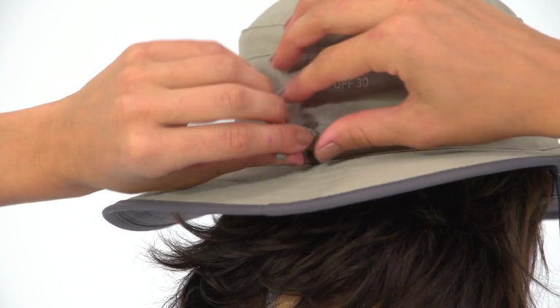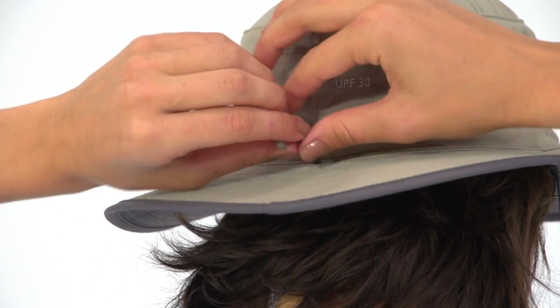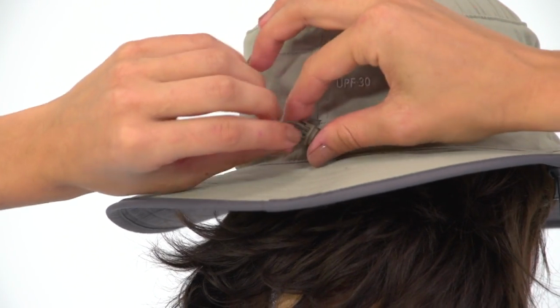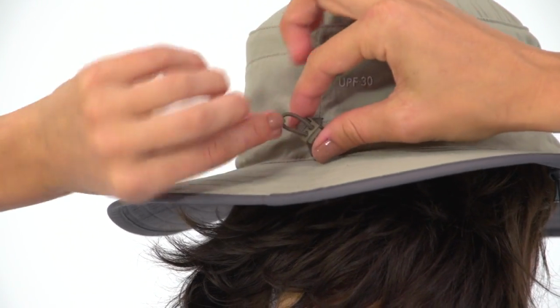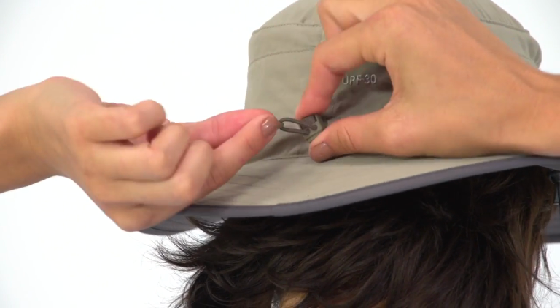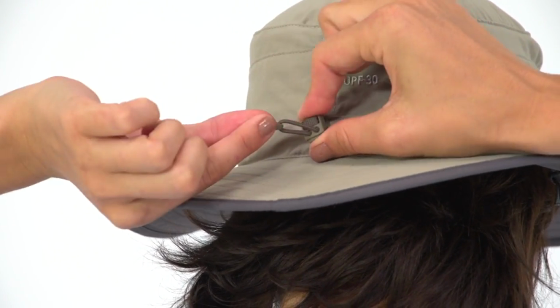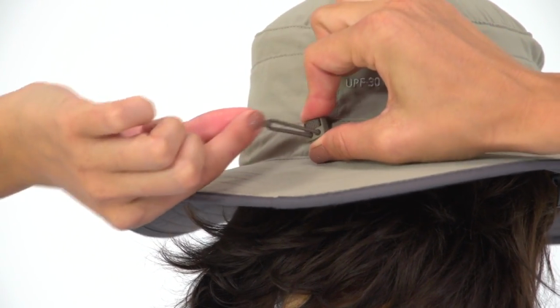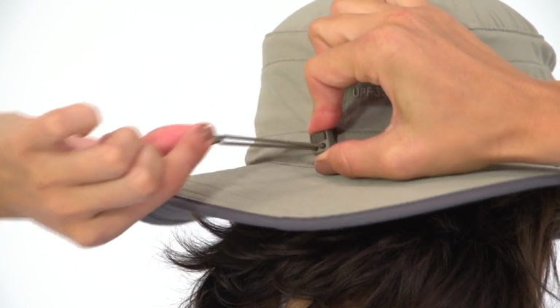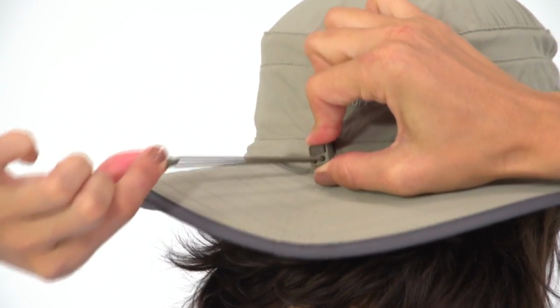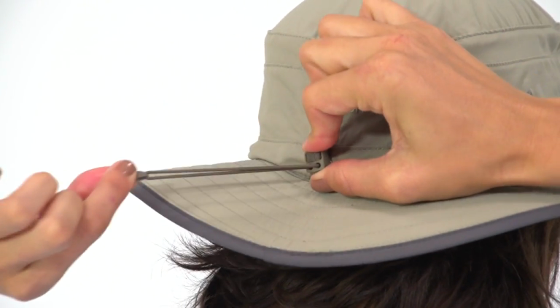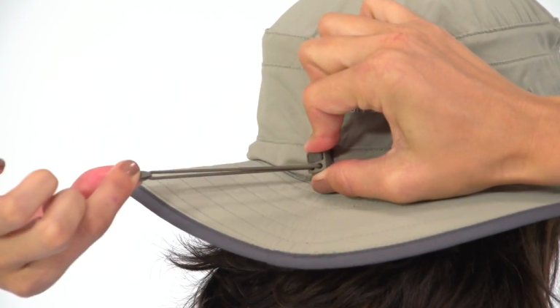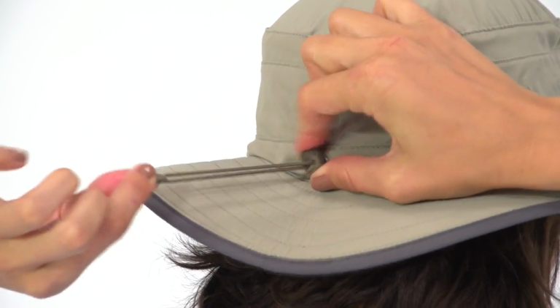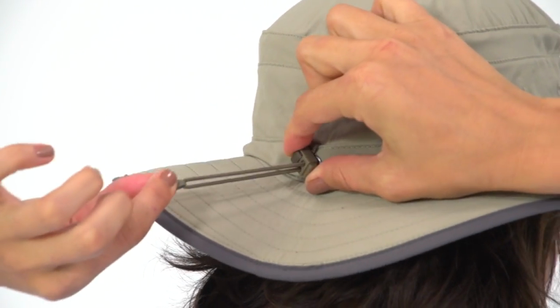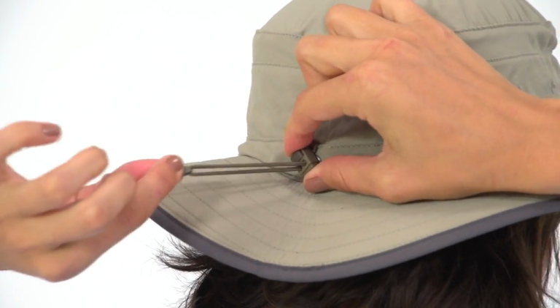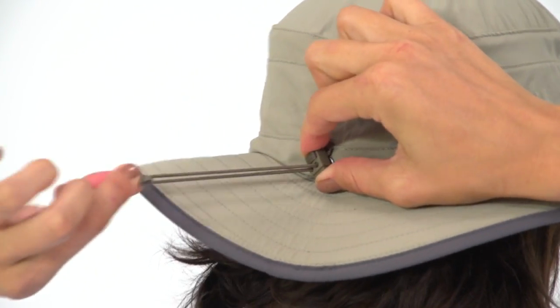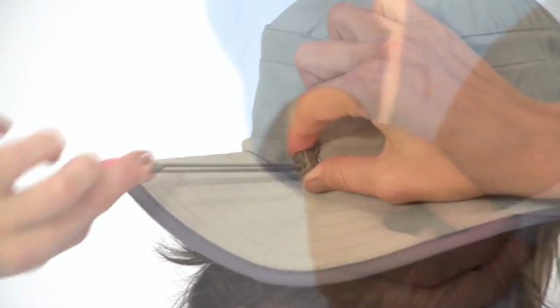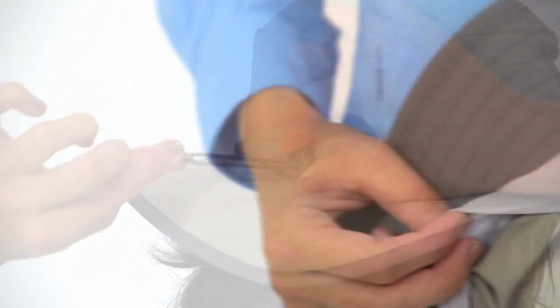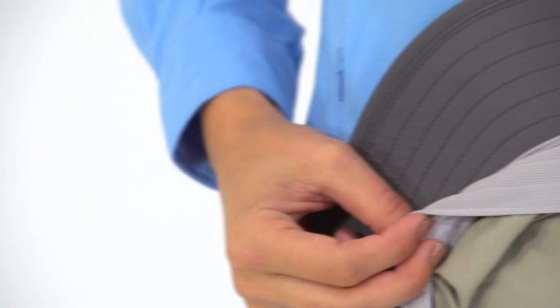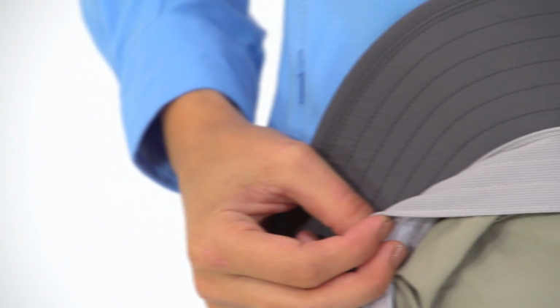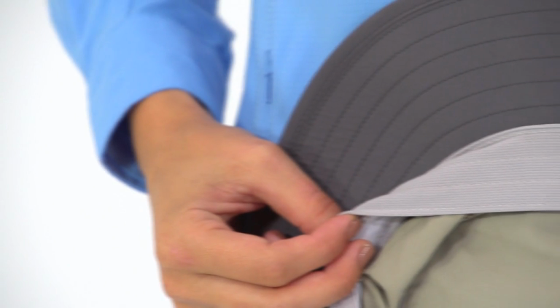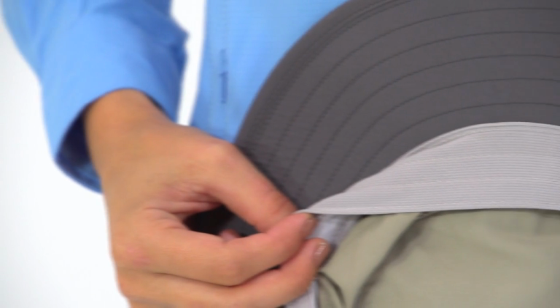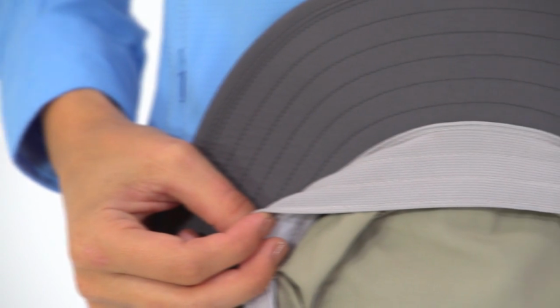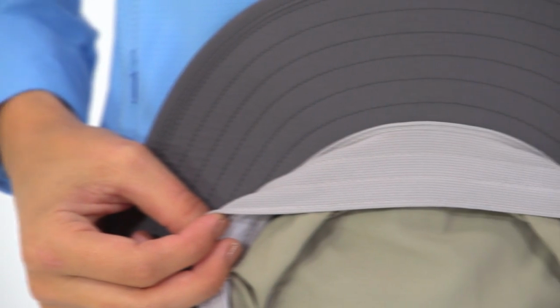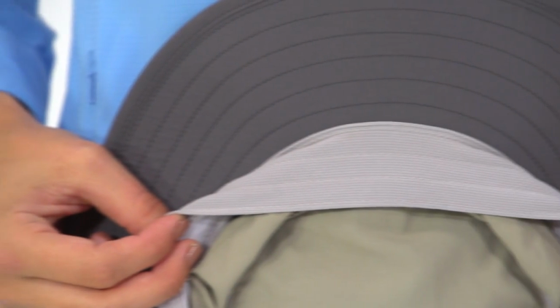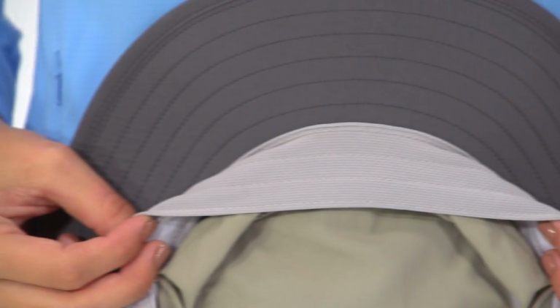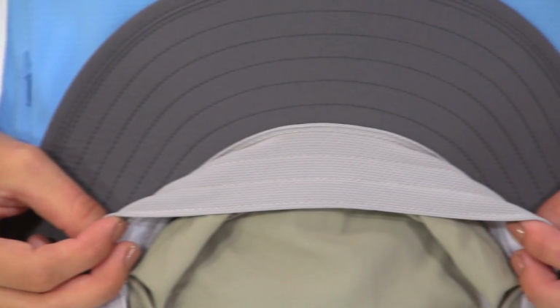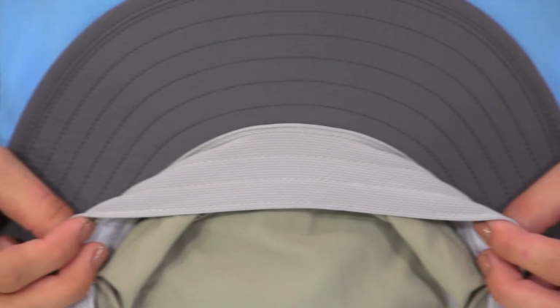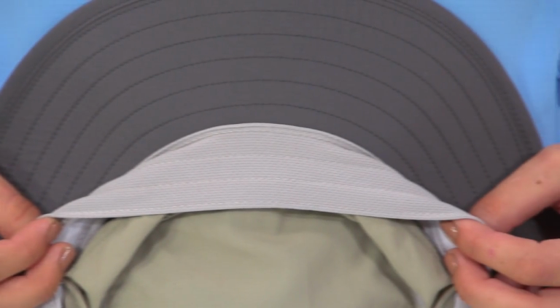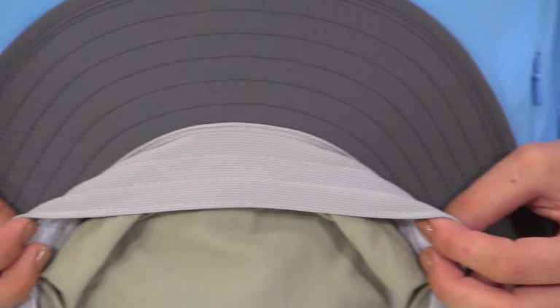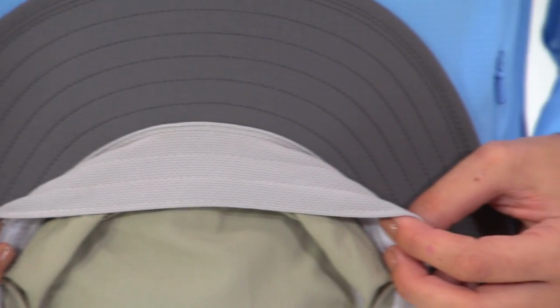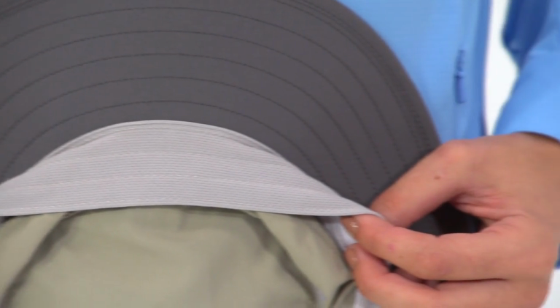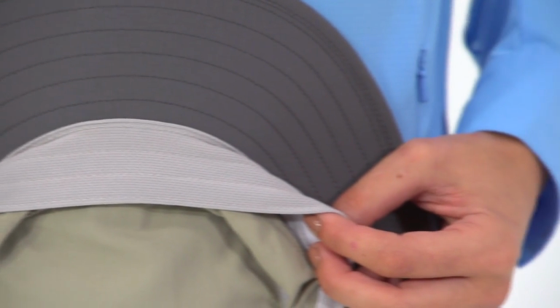There's also an external draw cord adjustment for perfecting the fit, while the transaction headband adds a soft touch and sweat management.